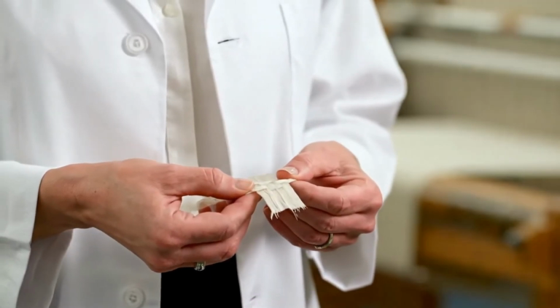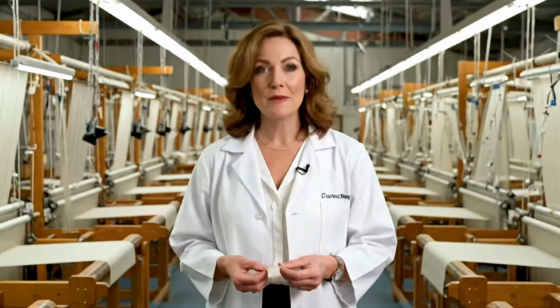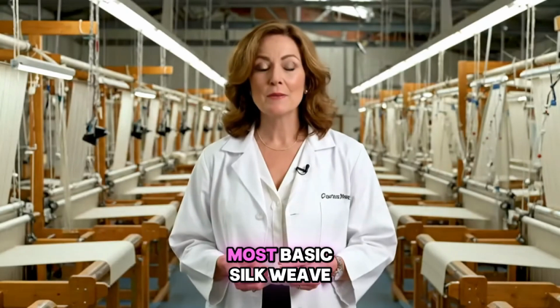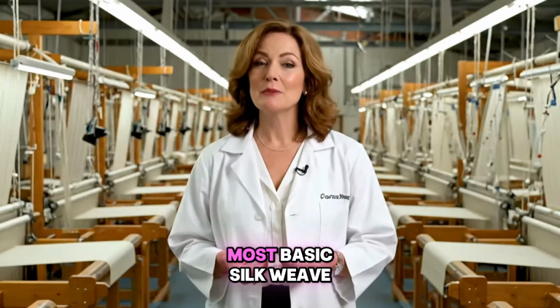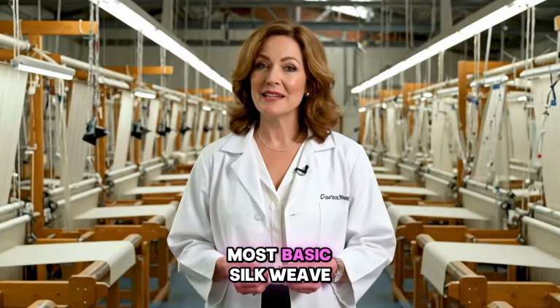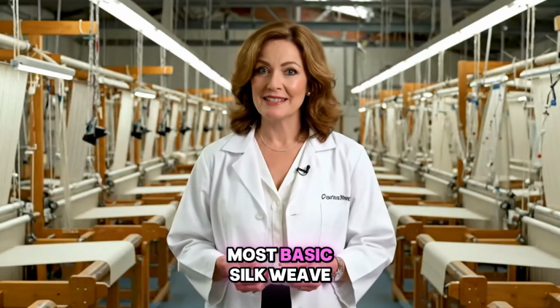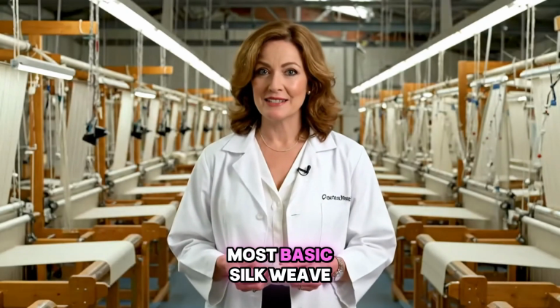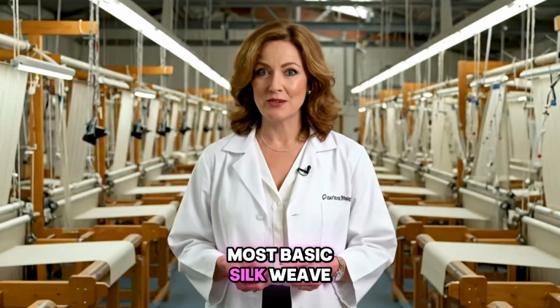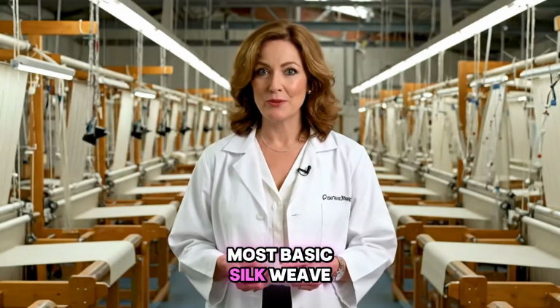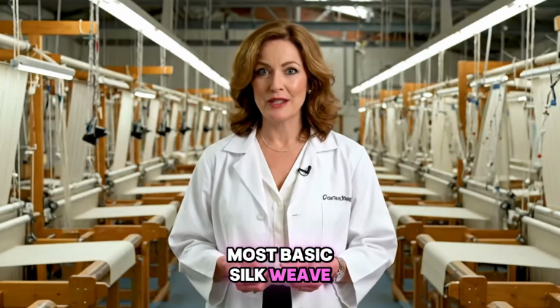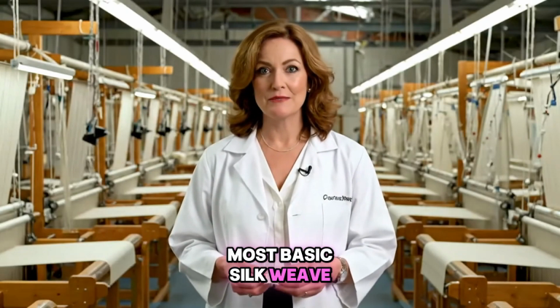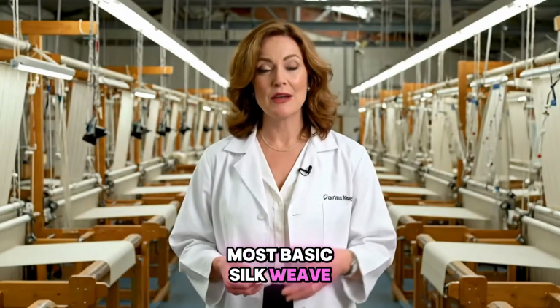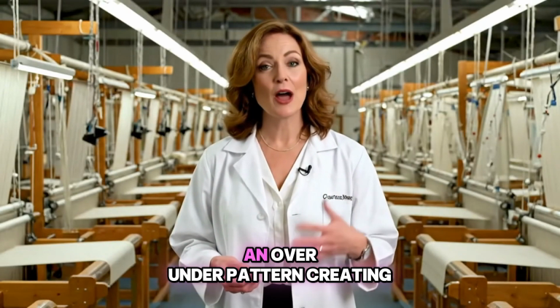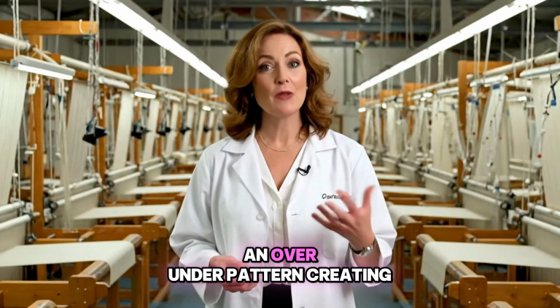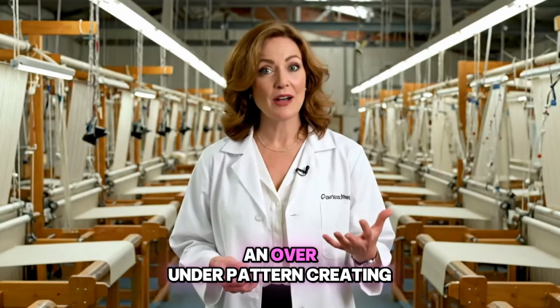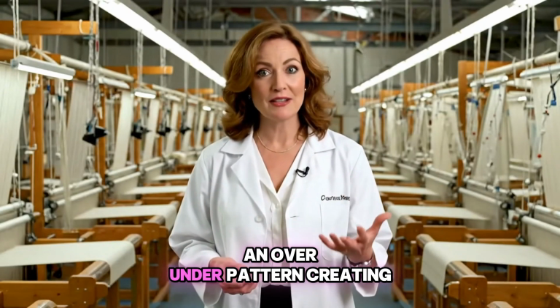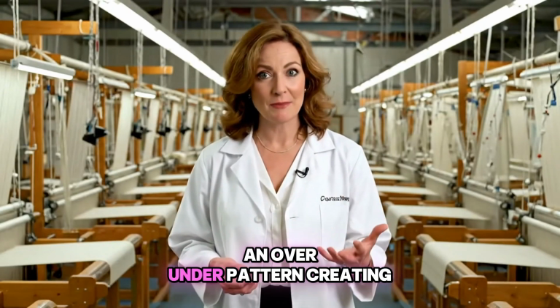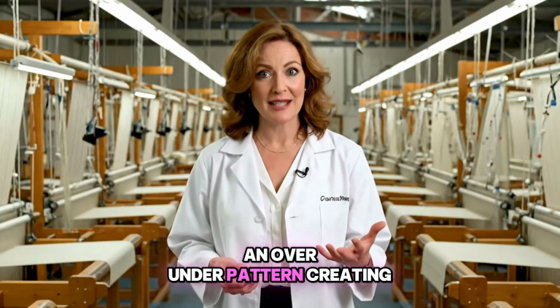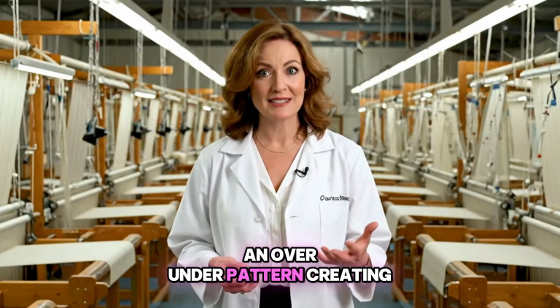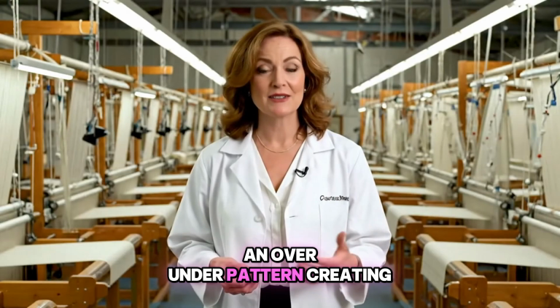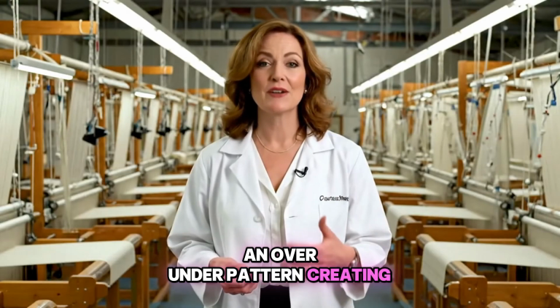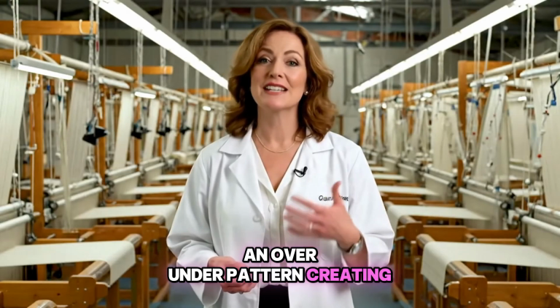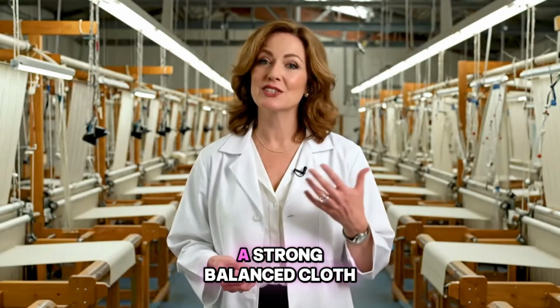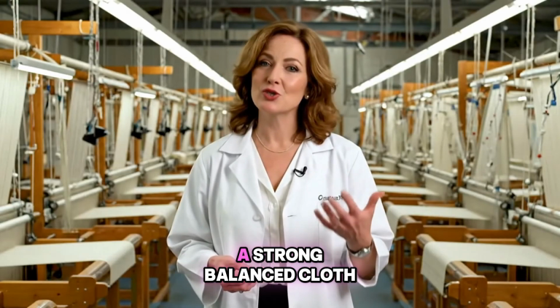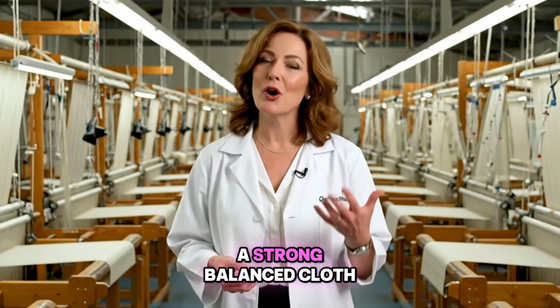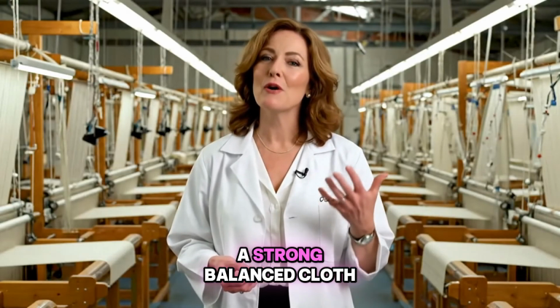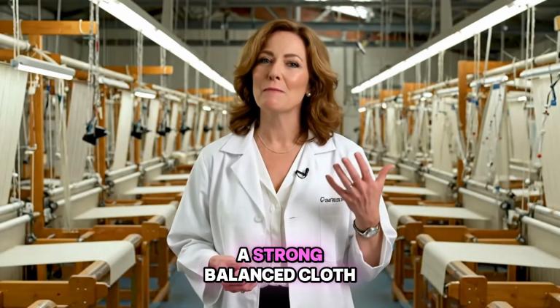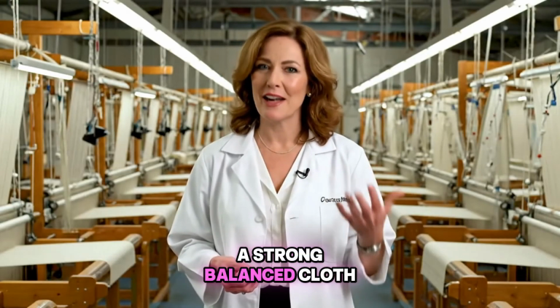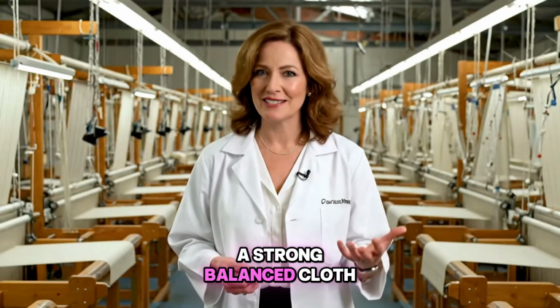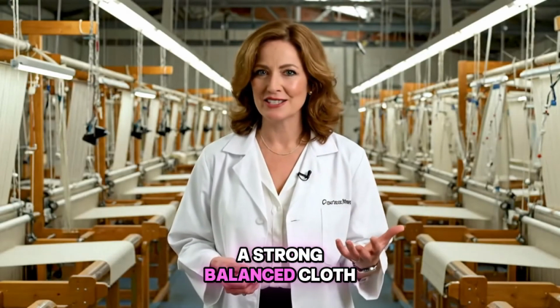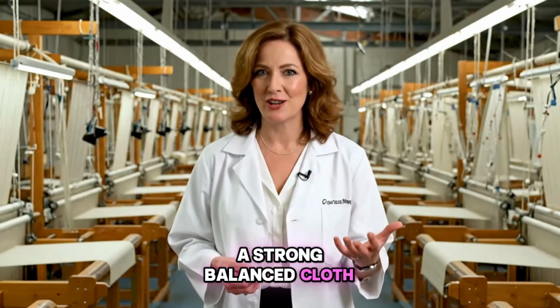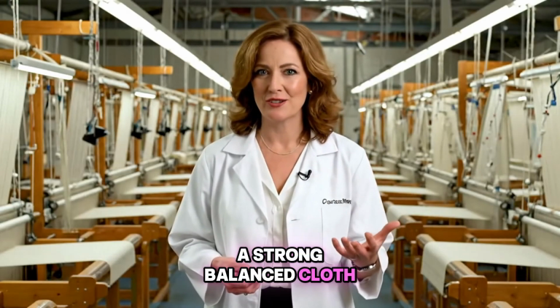The most basic silk weave uses an over-under pattern, creating a strong, balanced cloth.